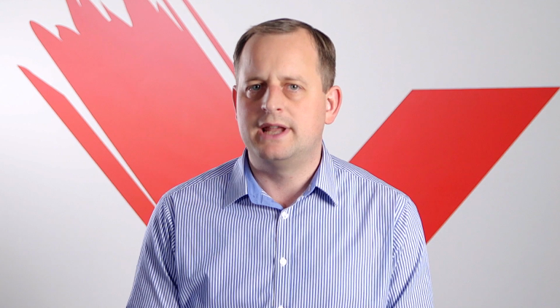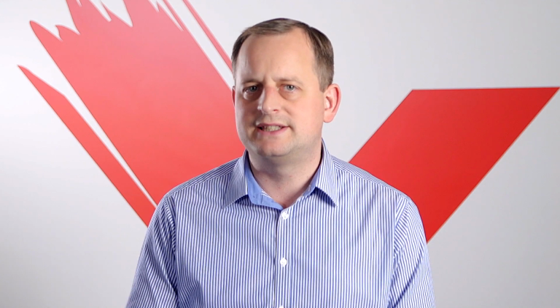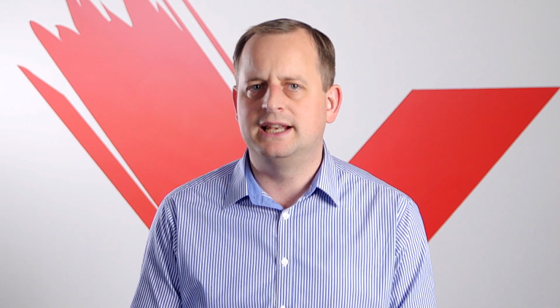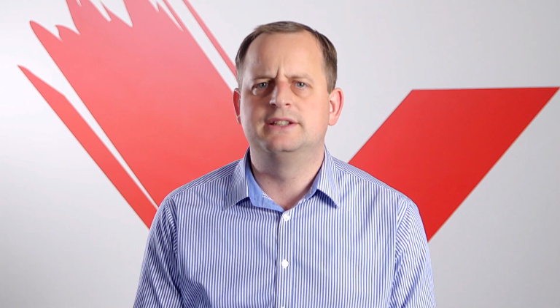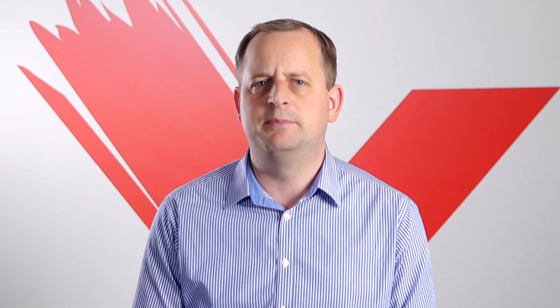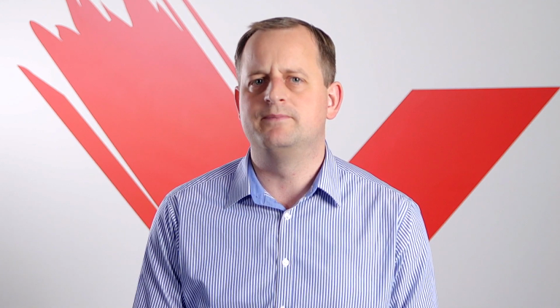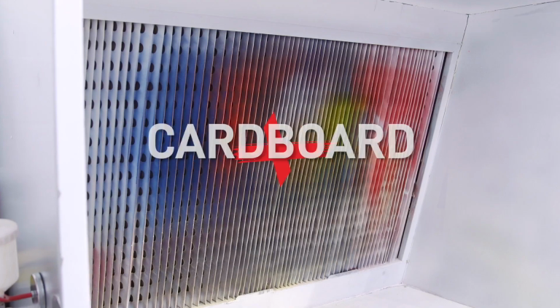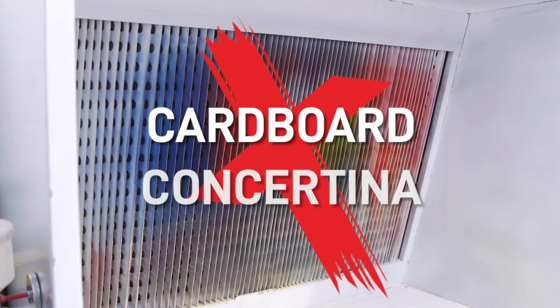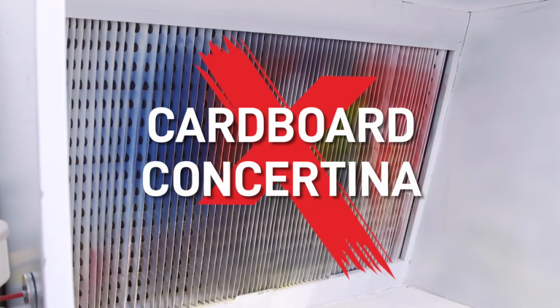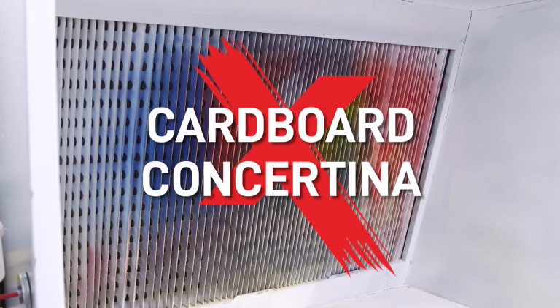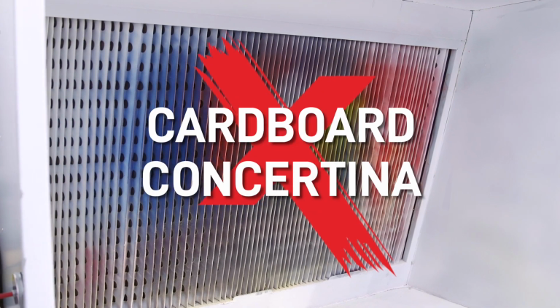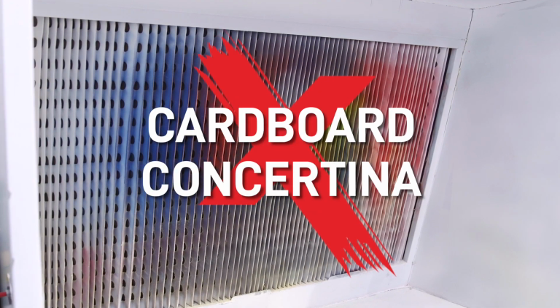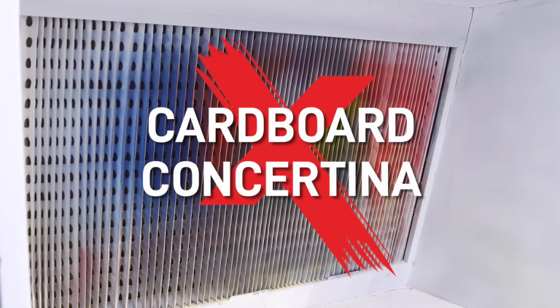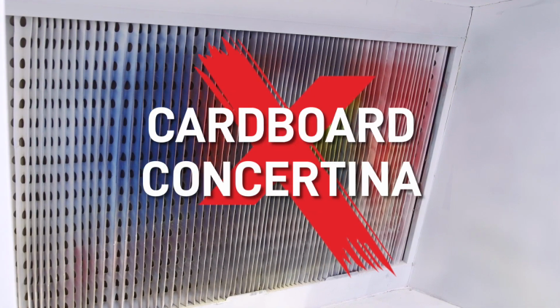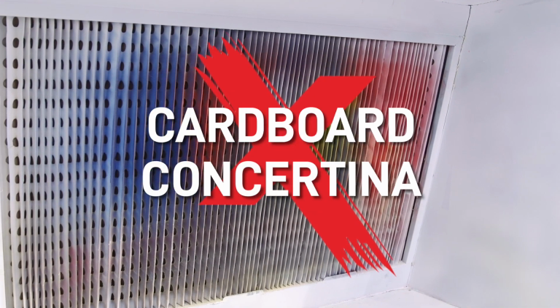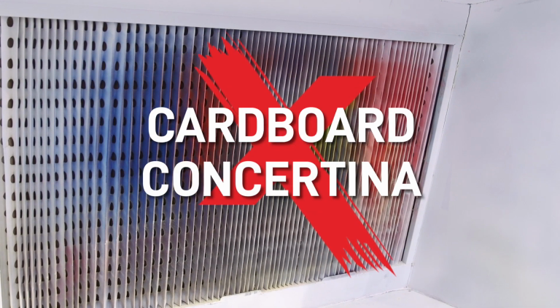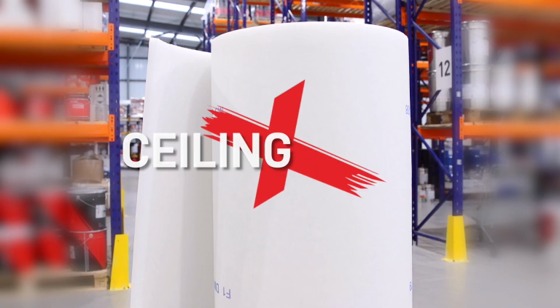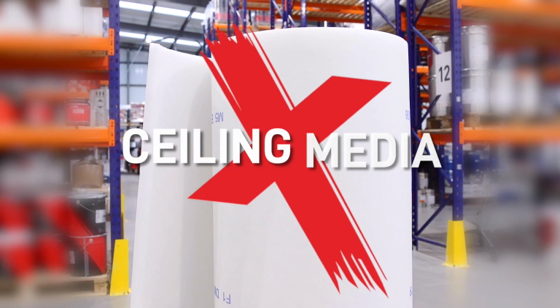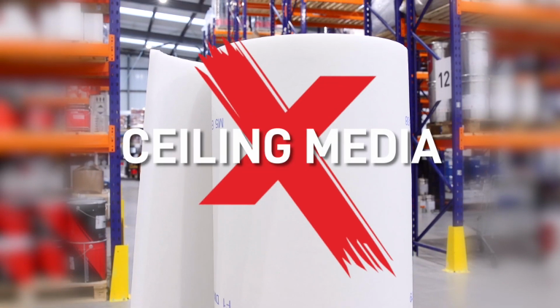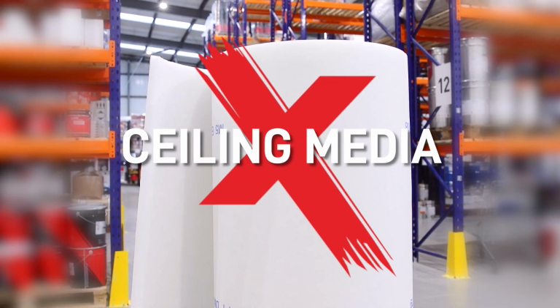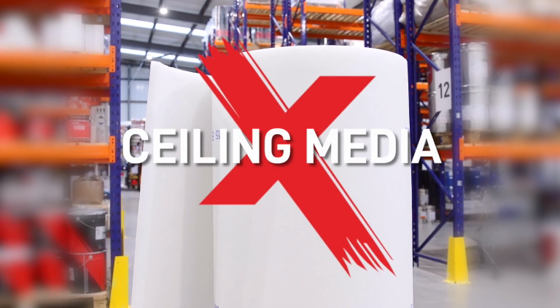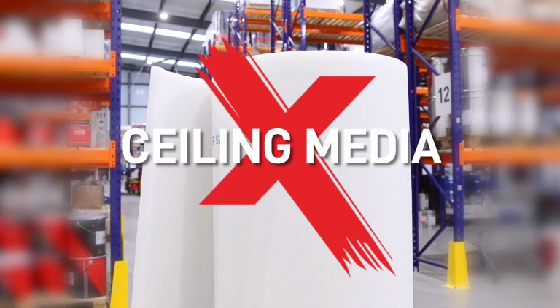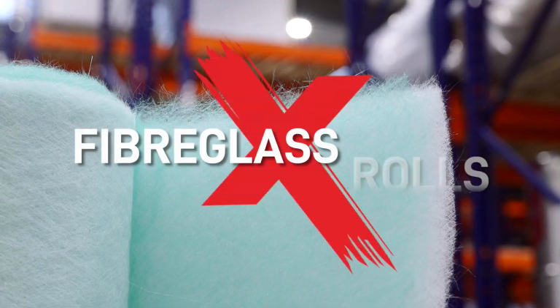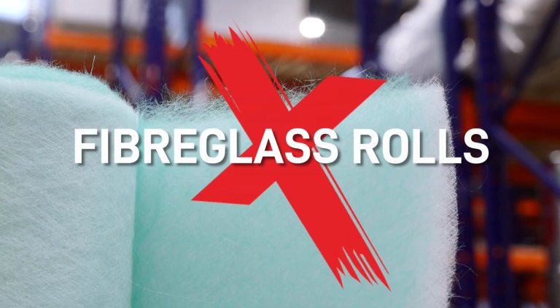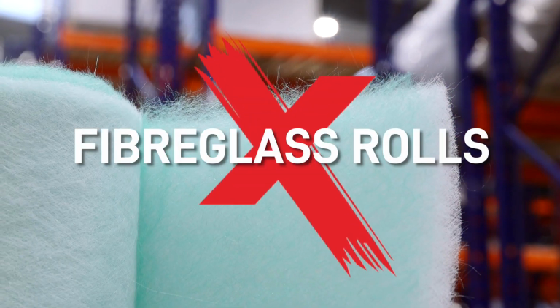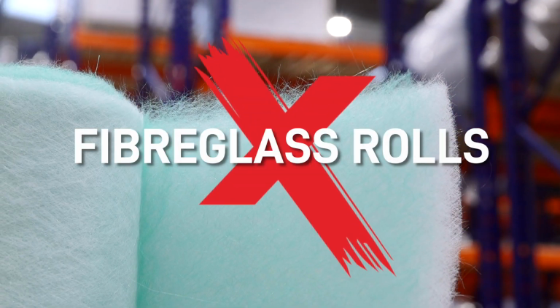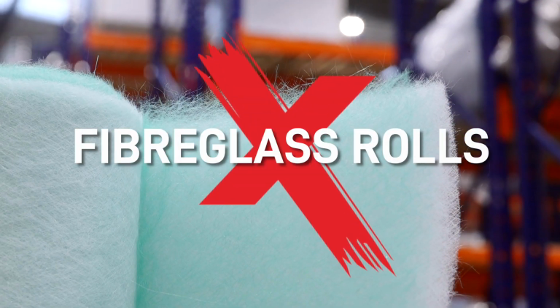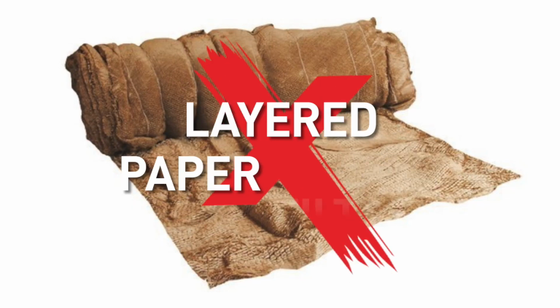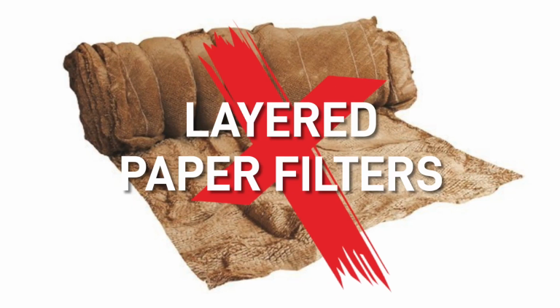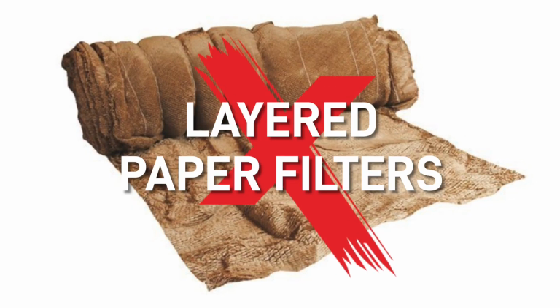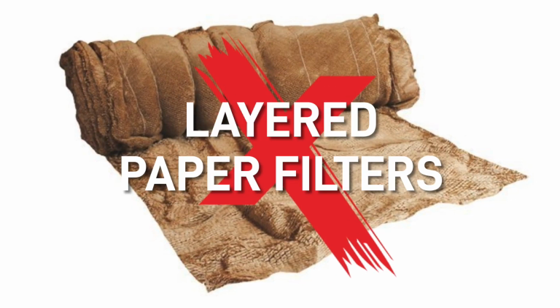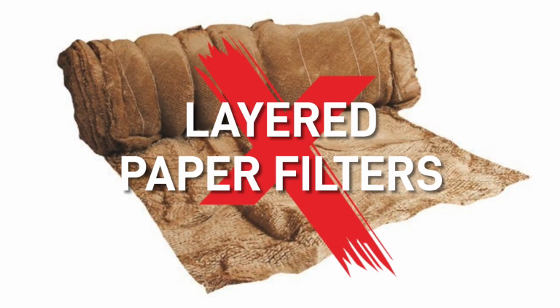Now let's dig a little deeper. We have cardboard concertina filters, ceiling media, fibreglass rolls and layered paper filters.